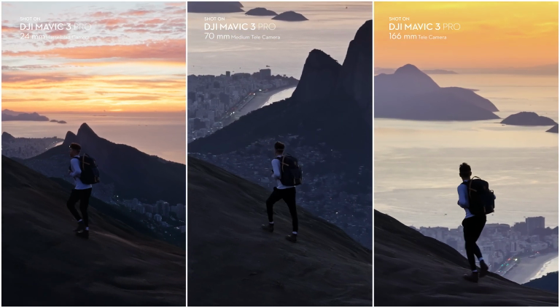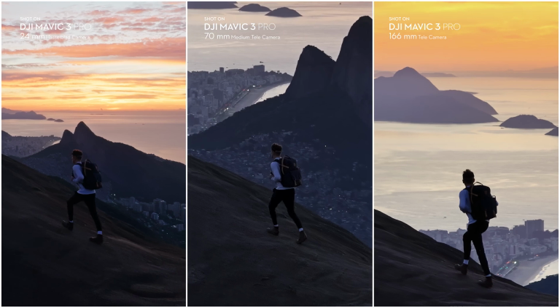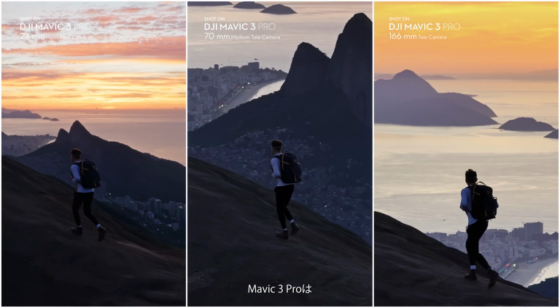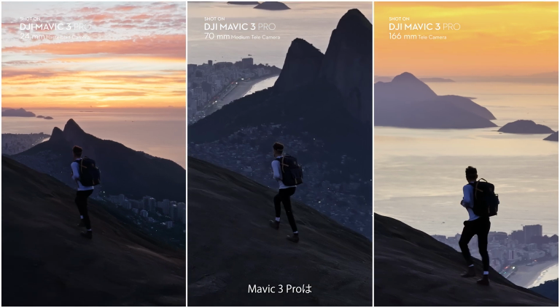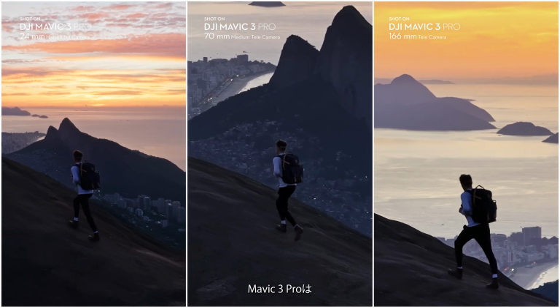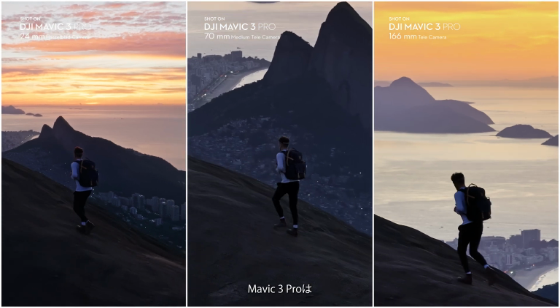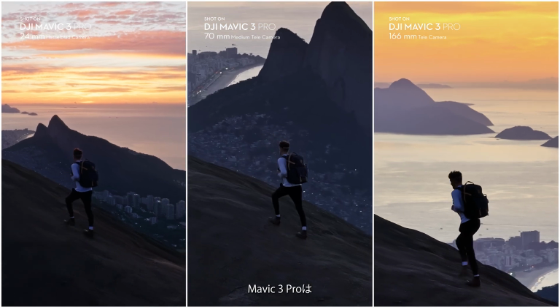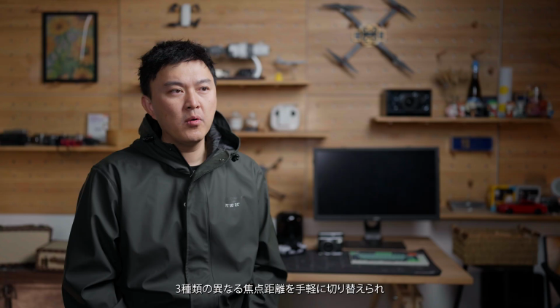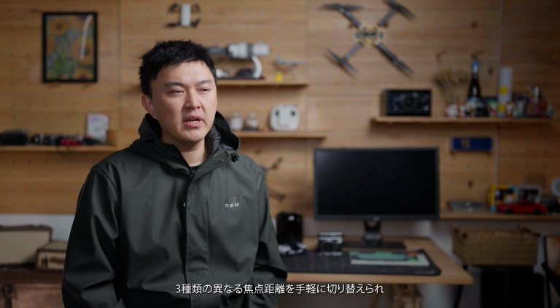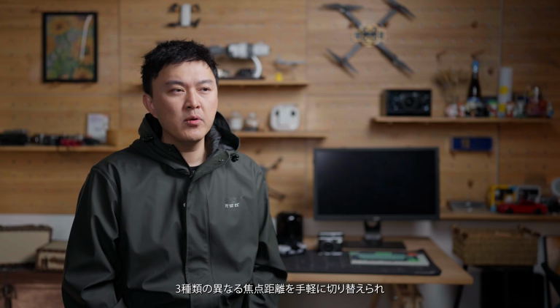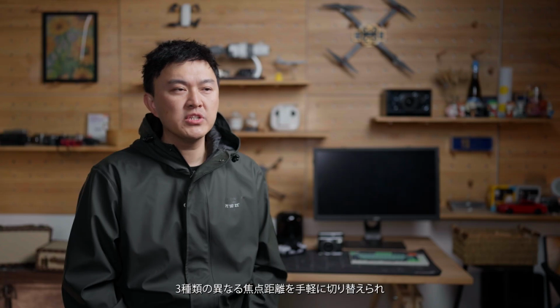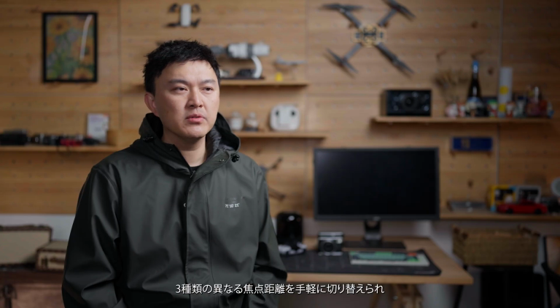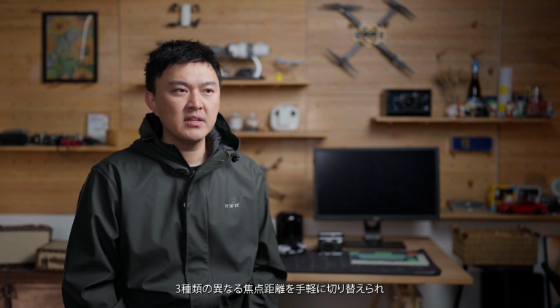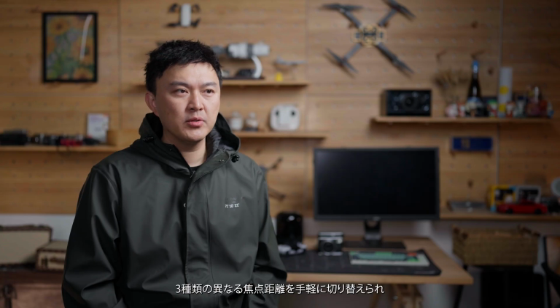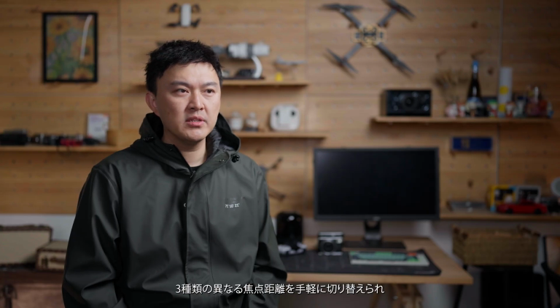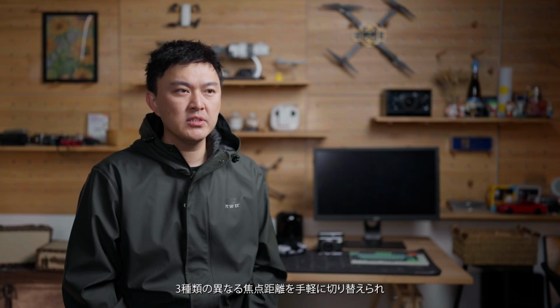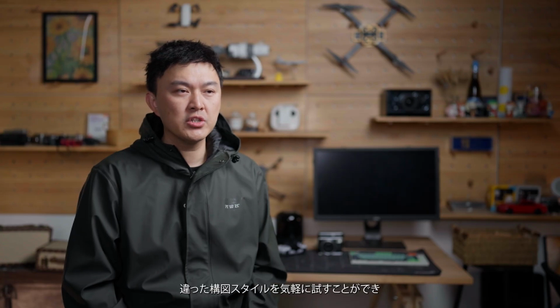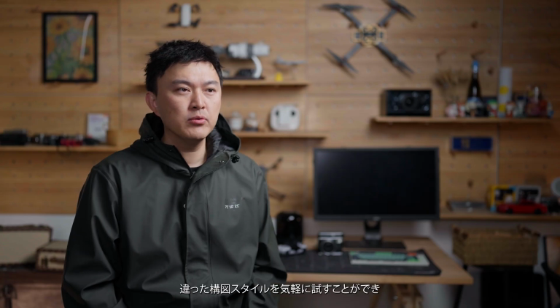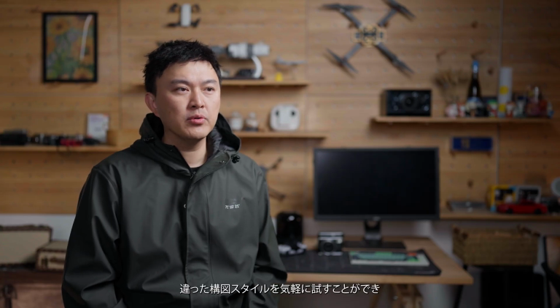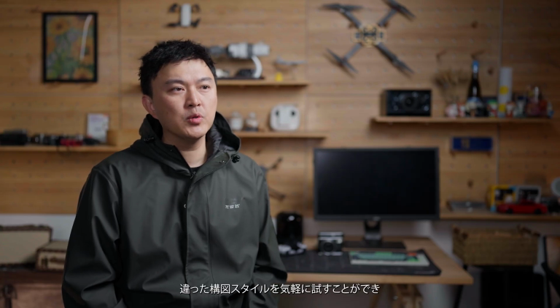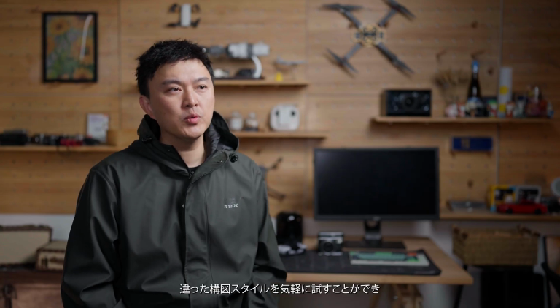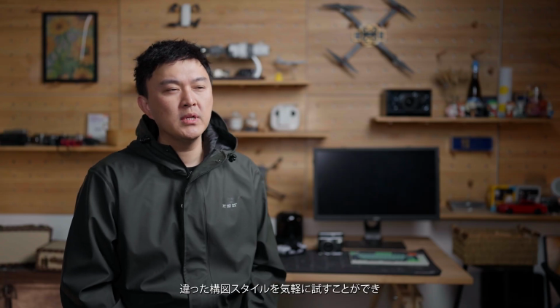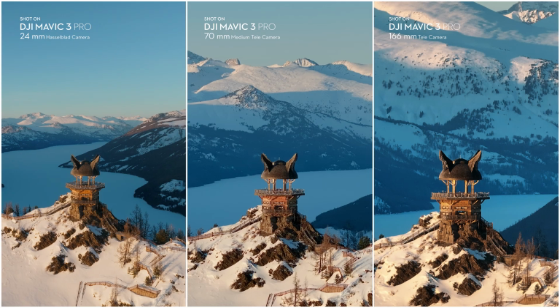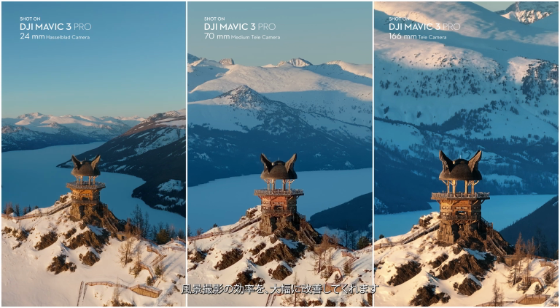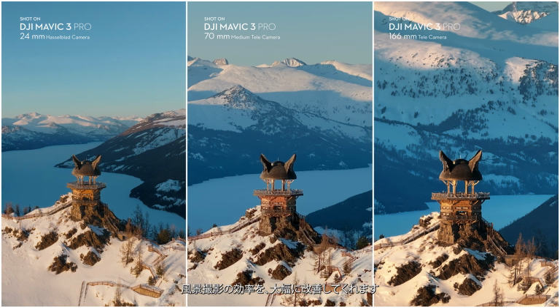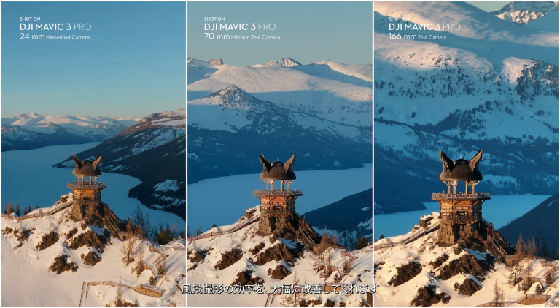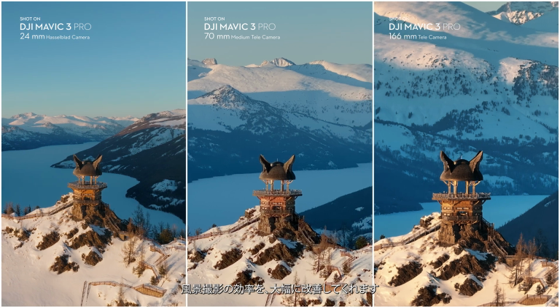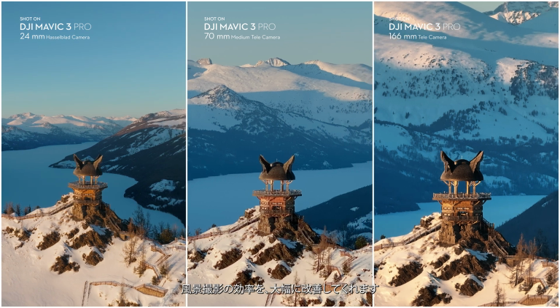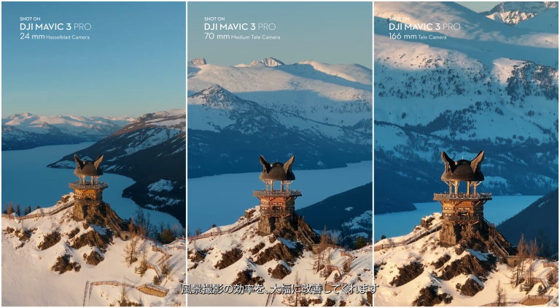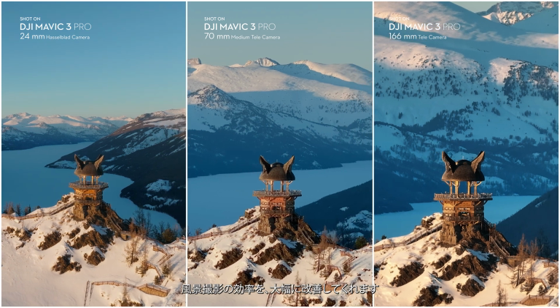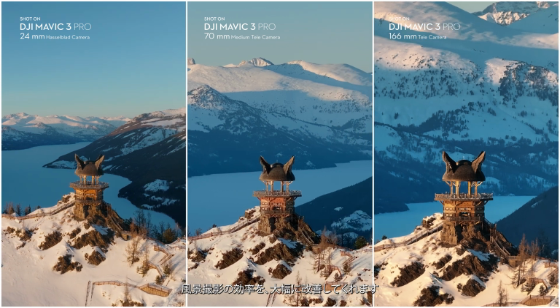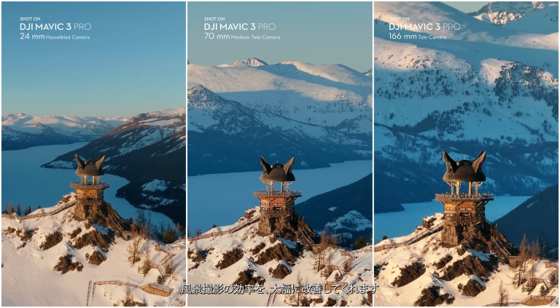For the Mavic 3 Pro, I can use three stages to try different focal lengths and increase the performance of the lighting and composition.